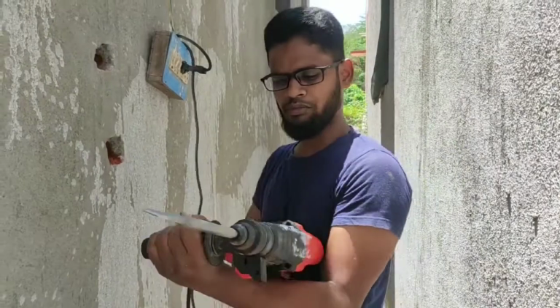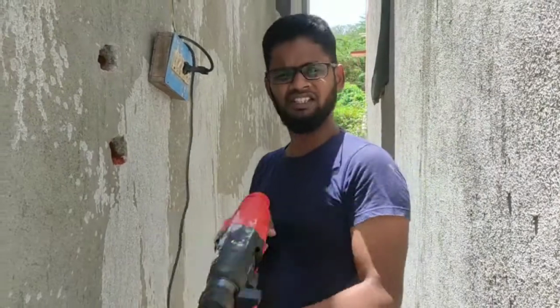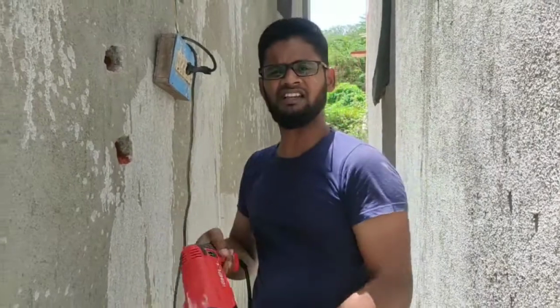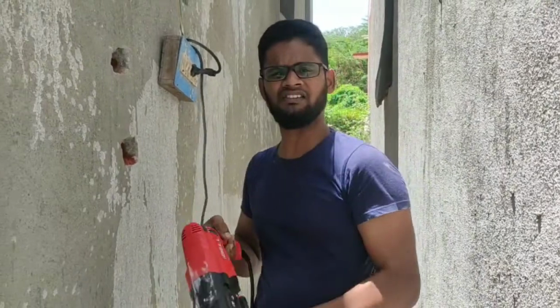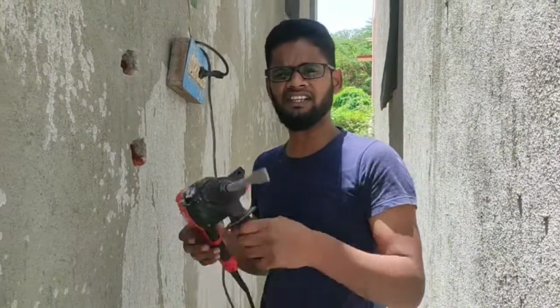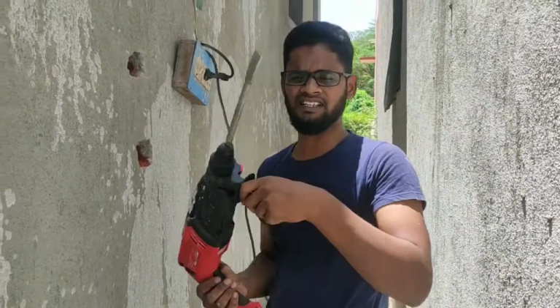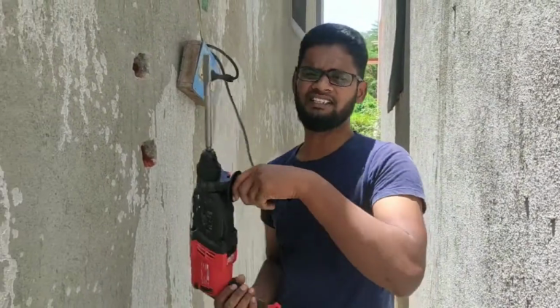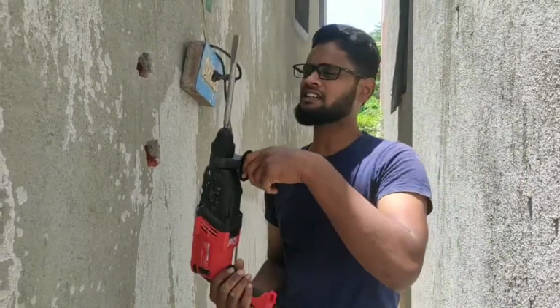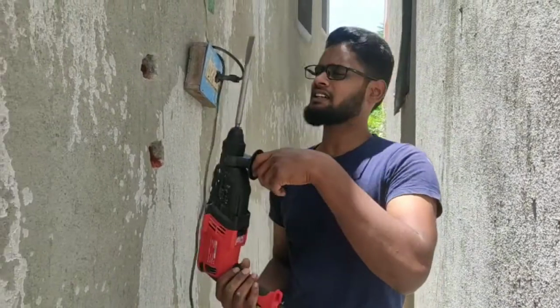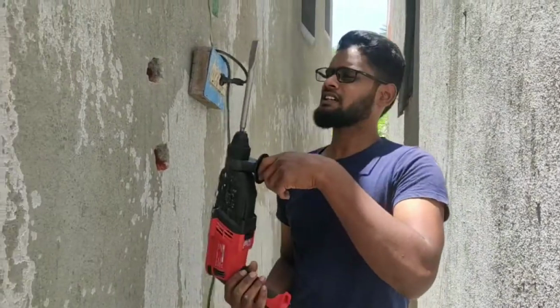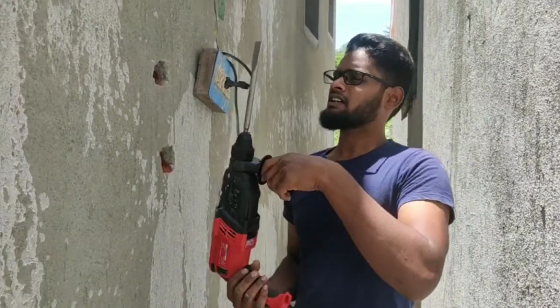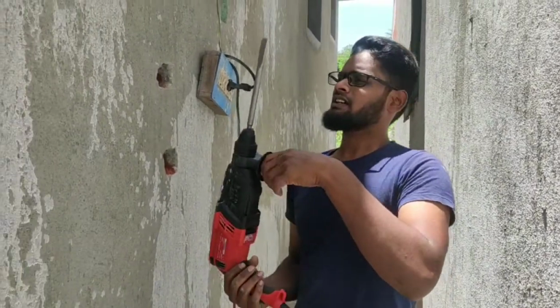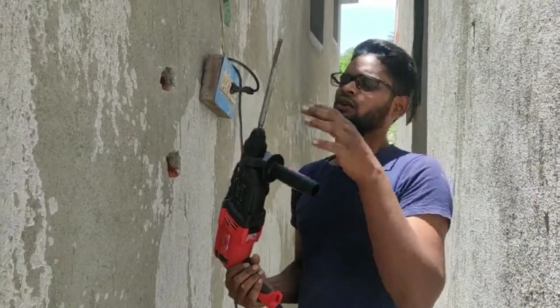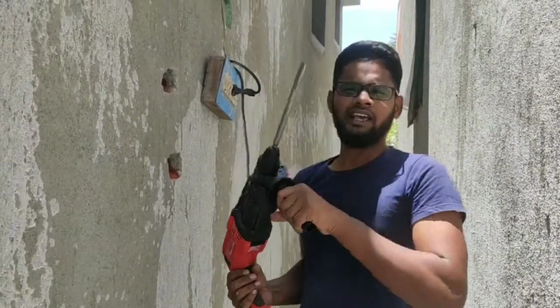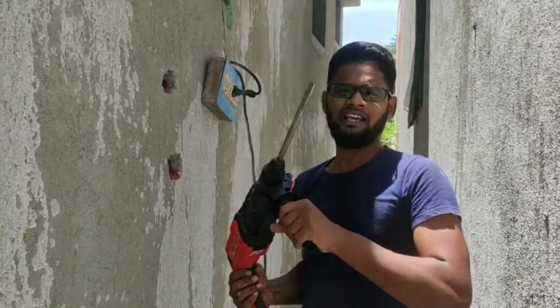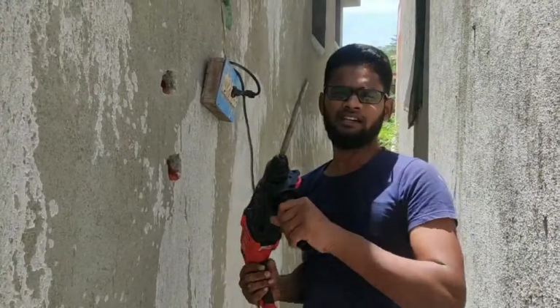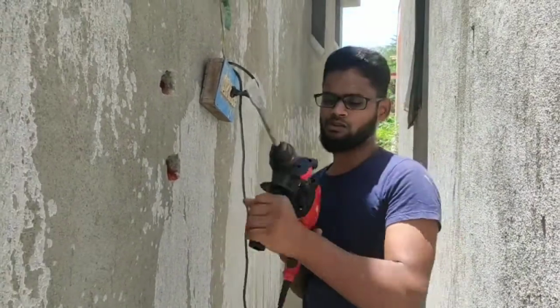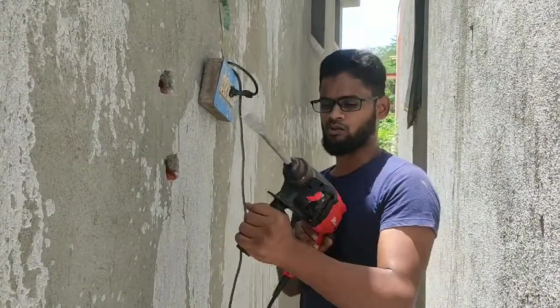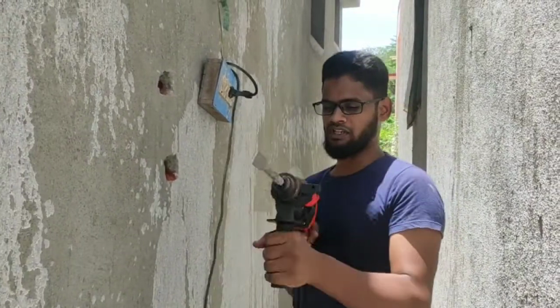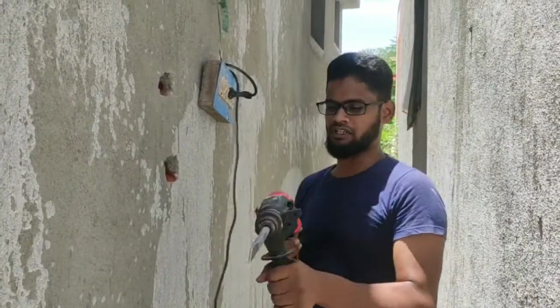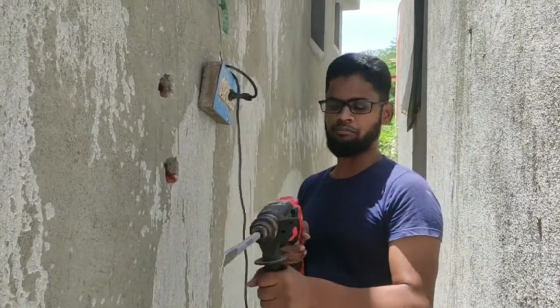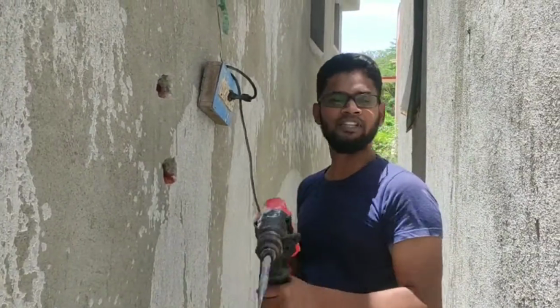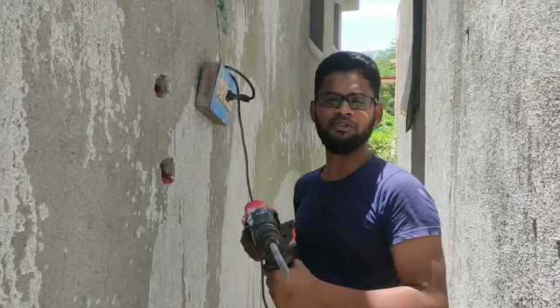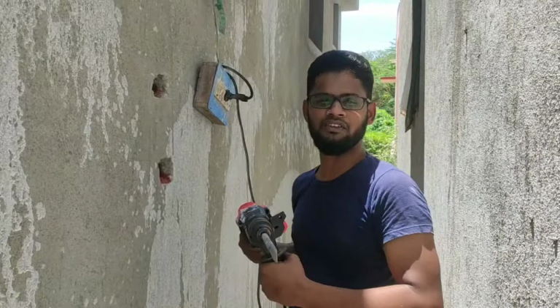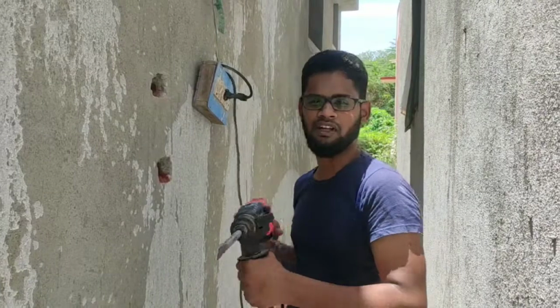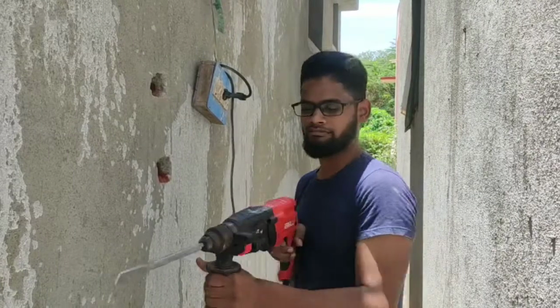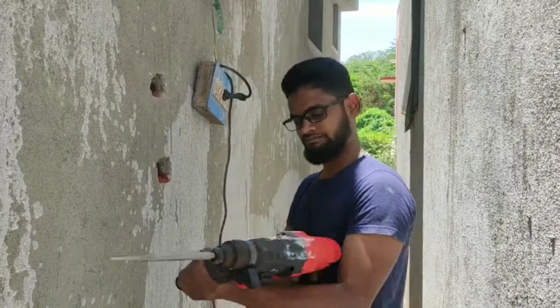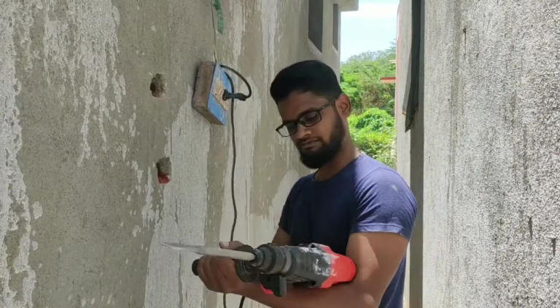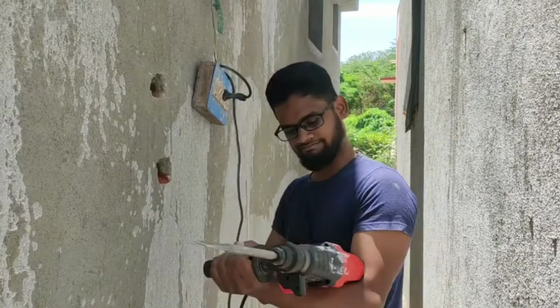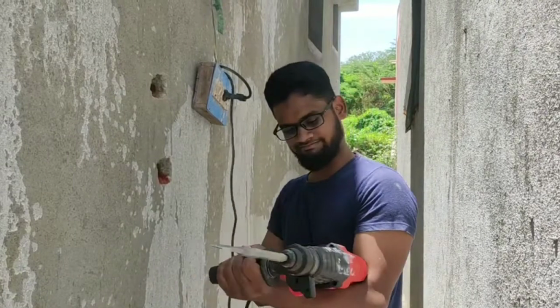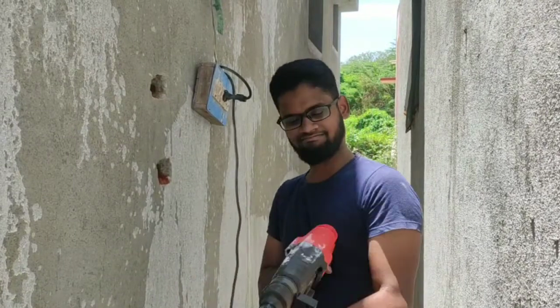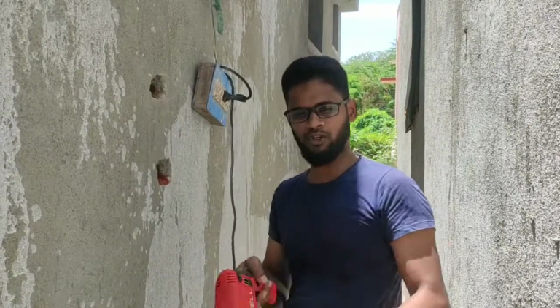The machine is good. You can buy the machine.